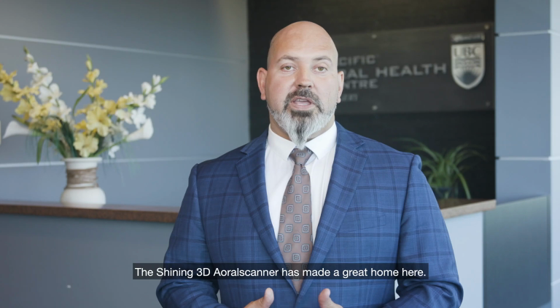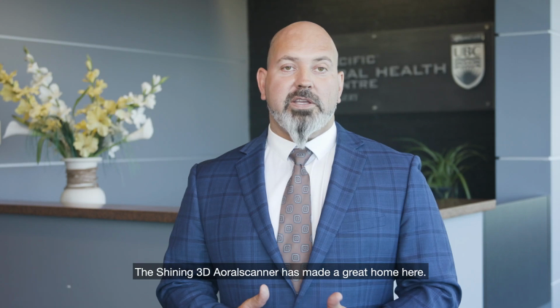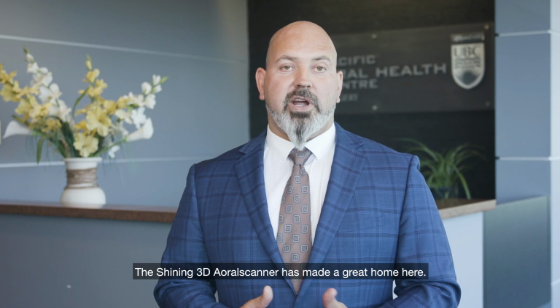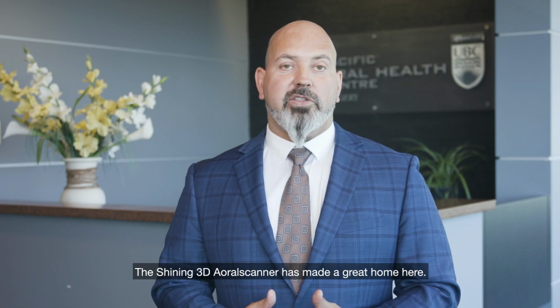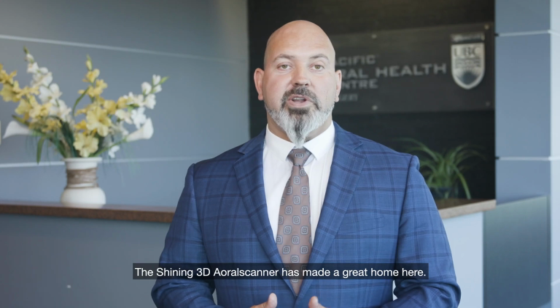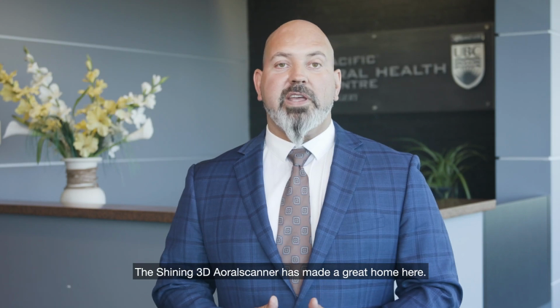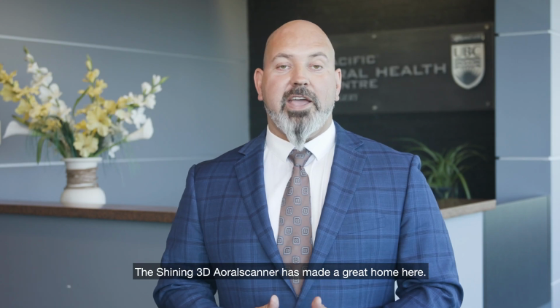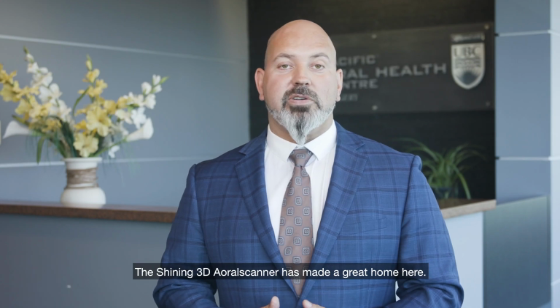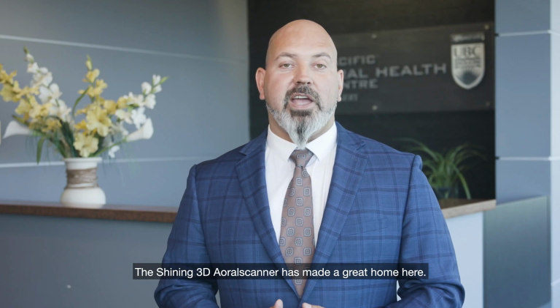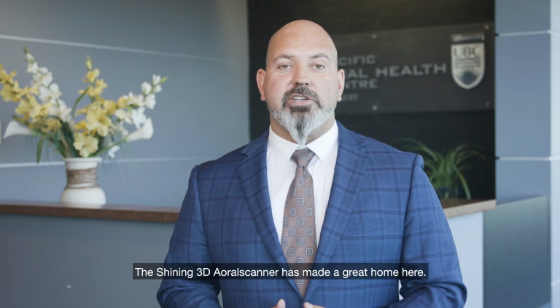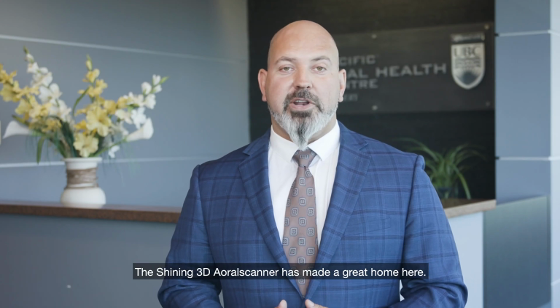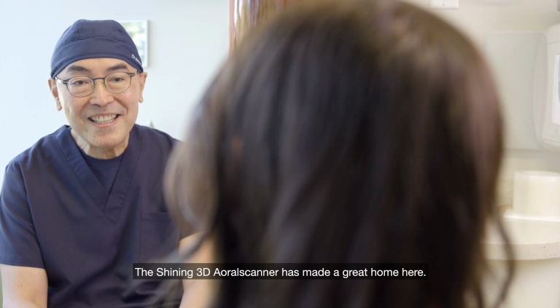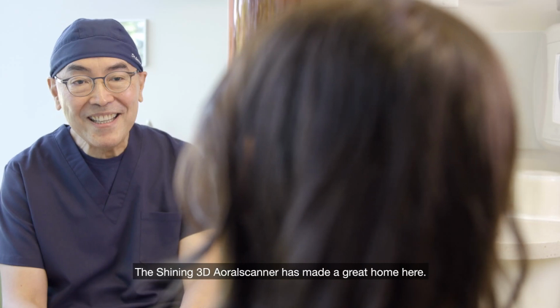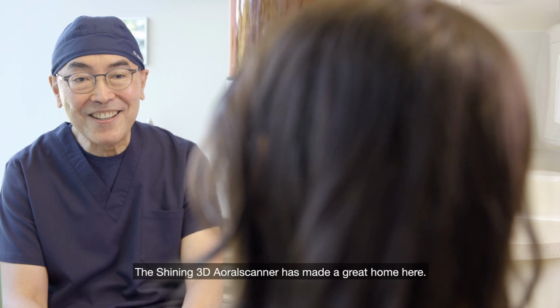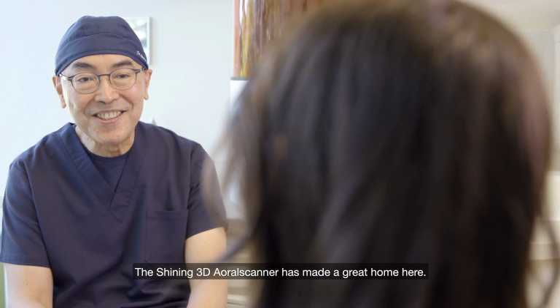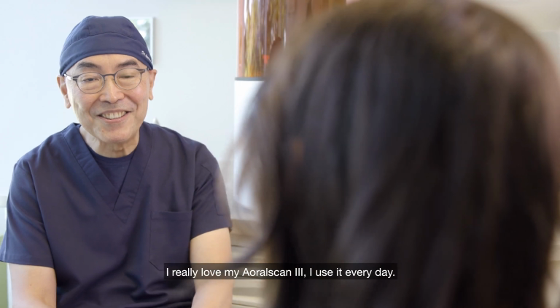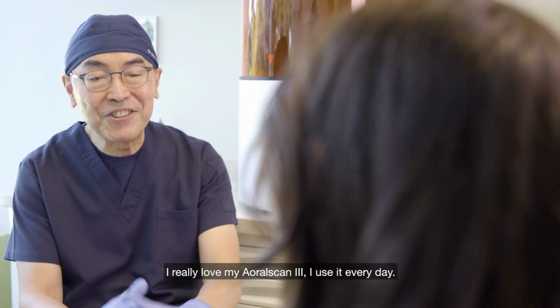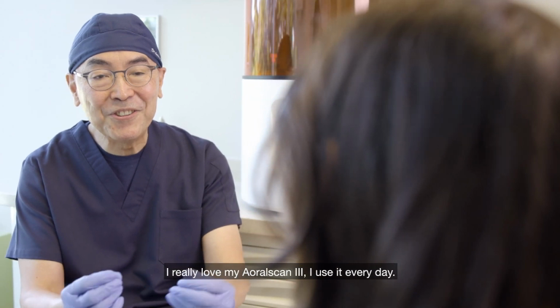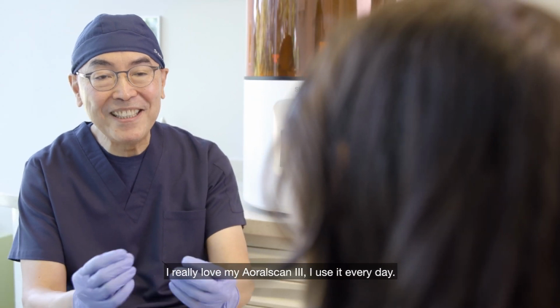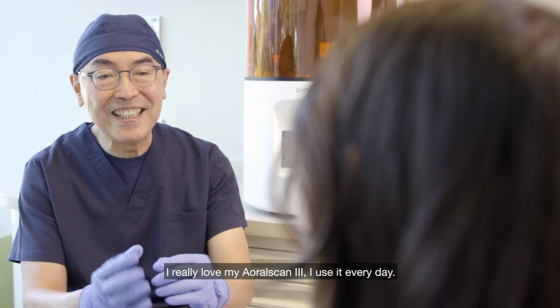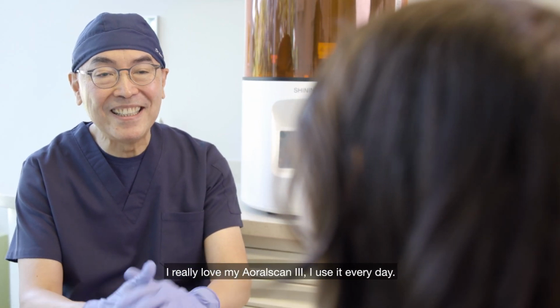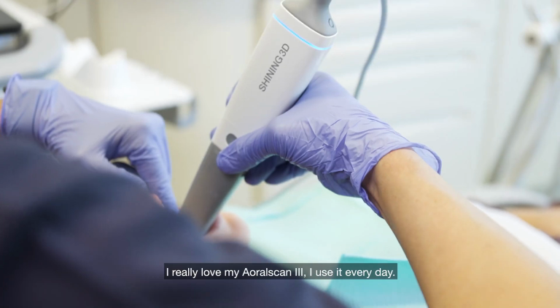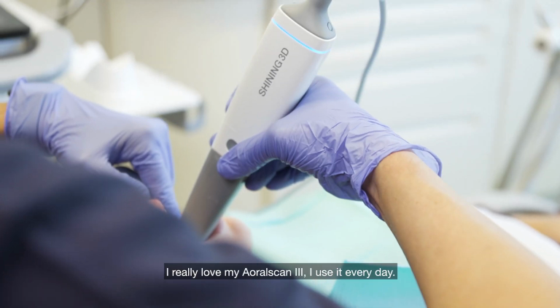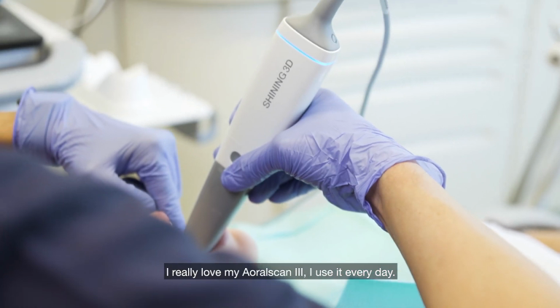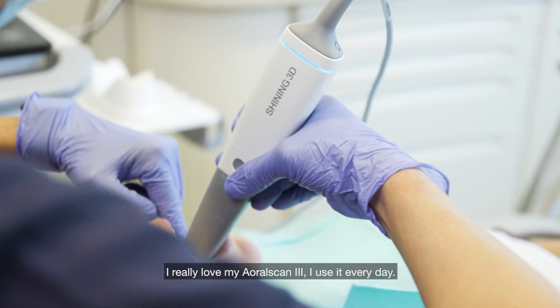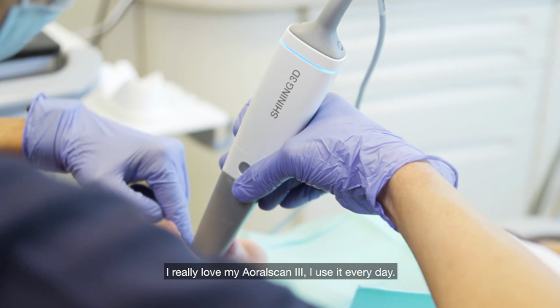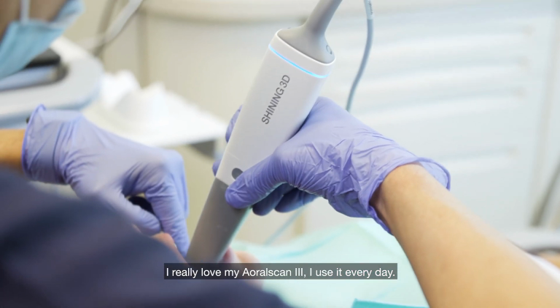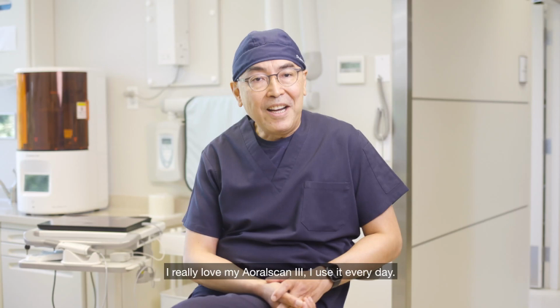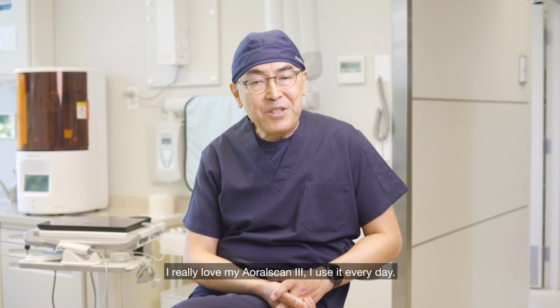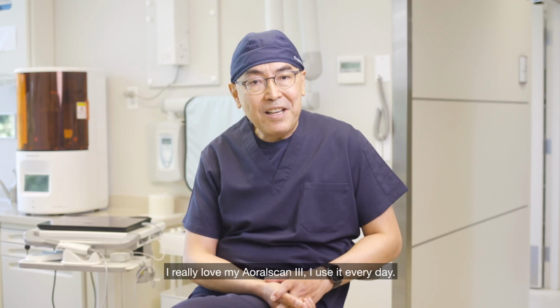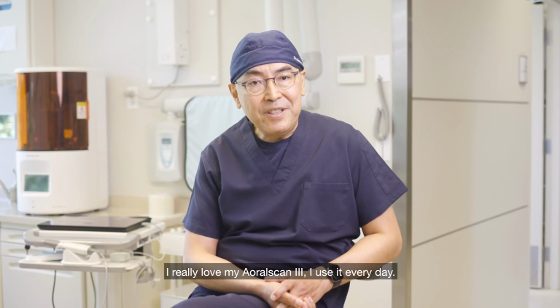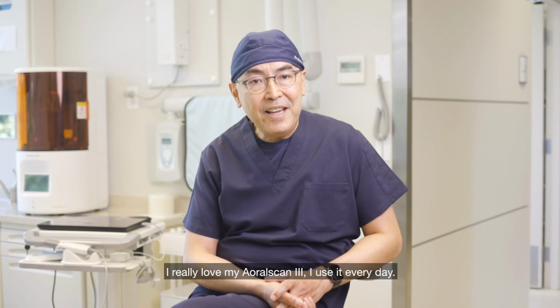The Shining 3D Aoral Scanner has made a great home here. I love my OralScan 3. I use it every day.